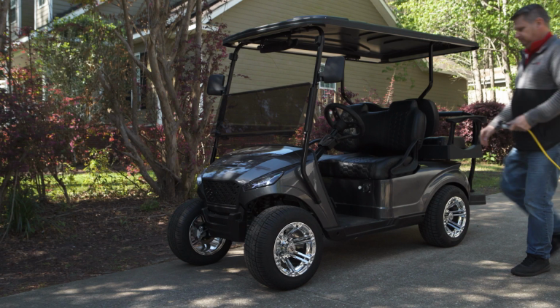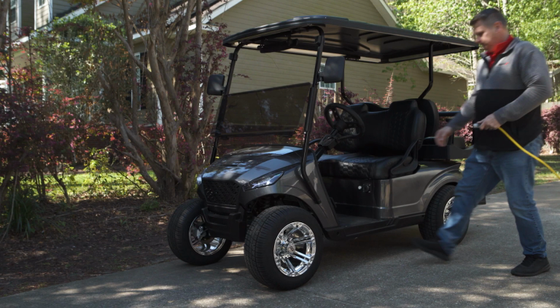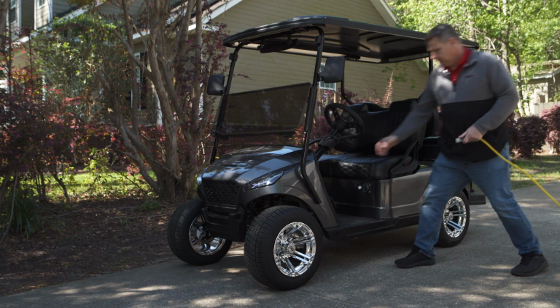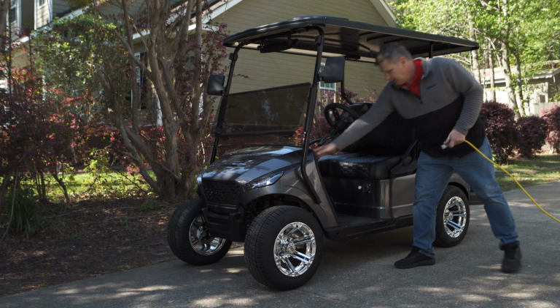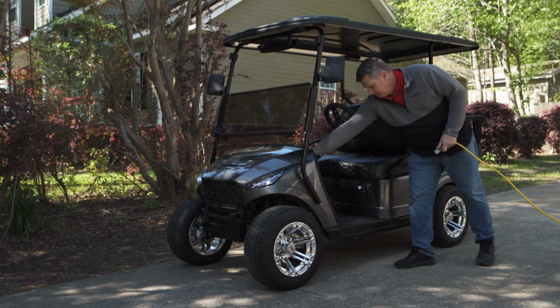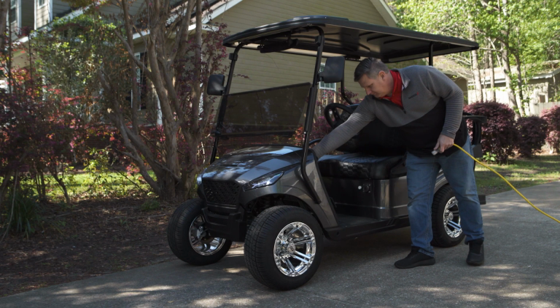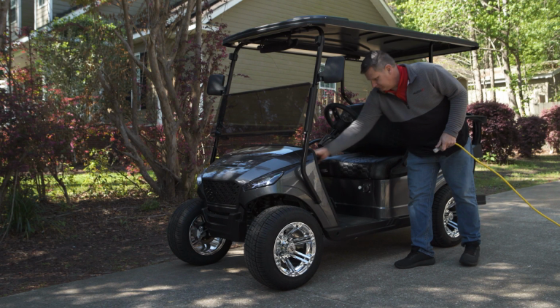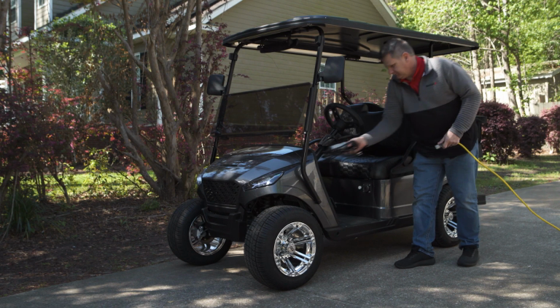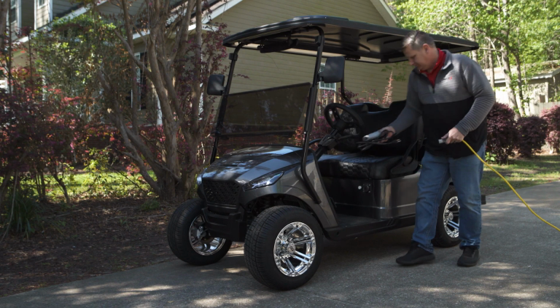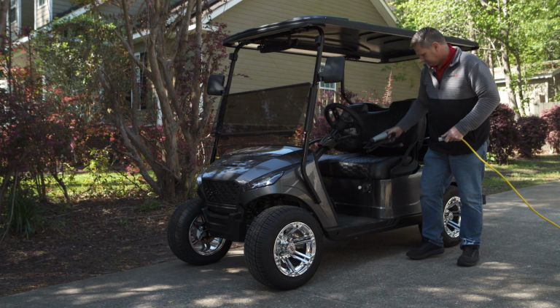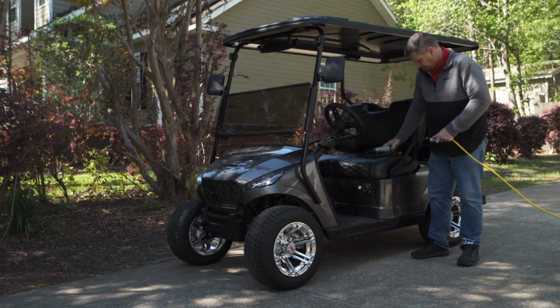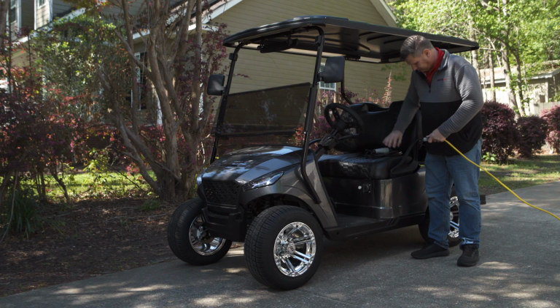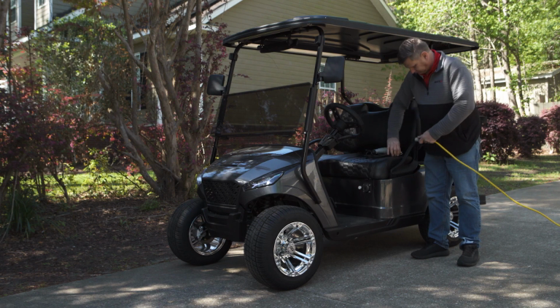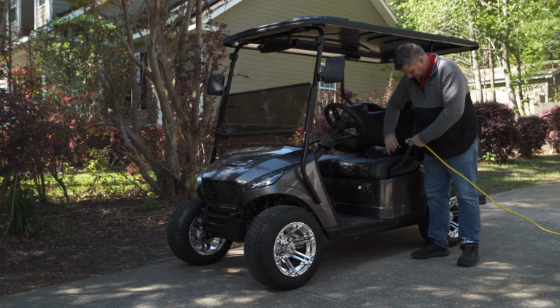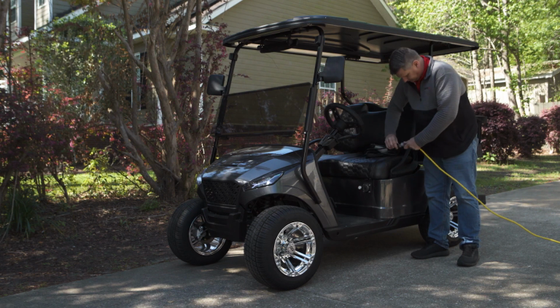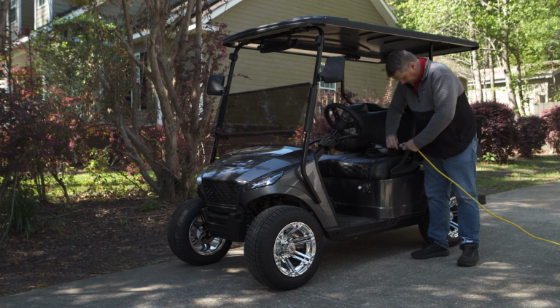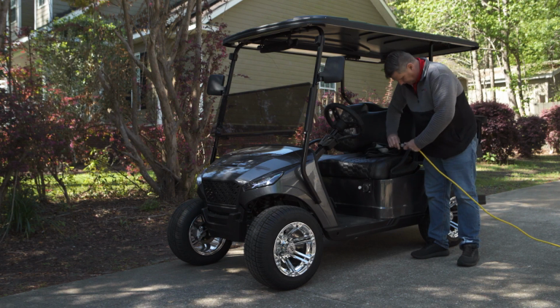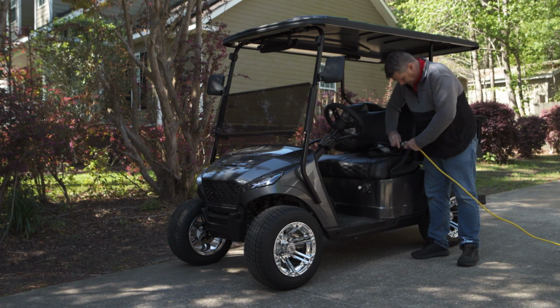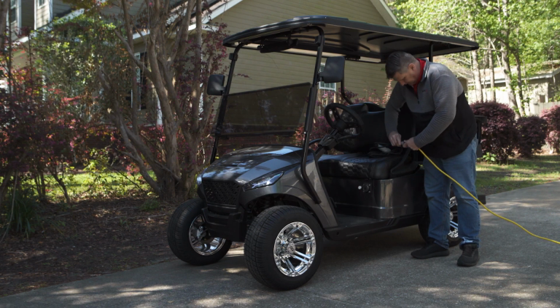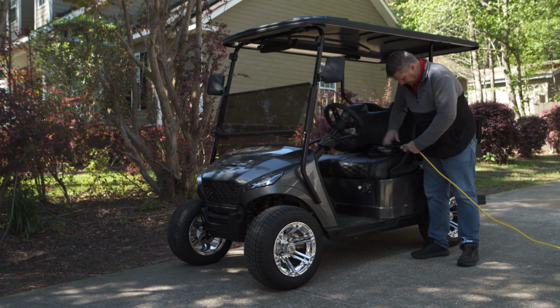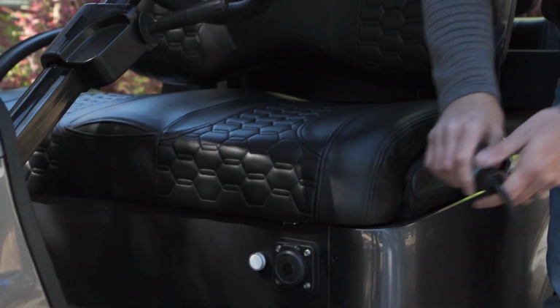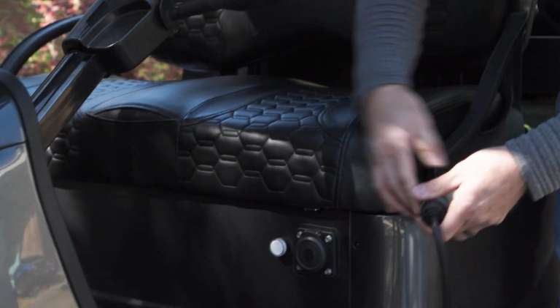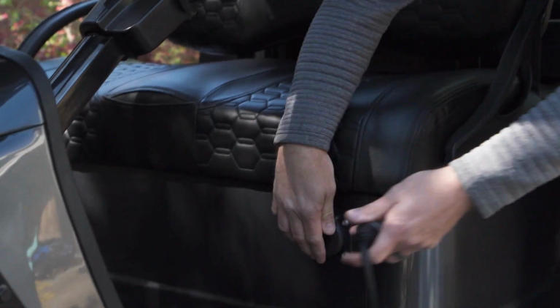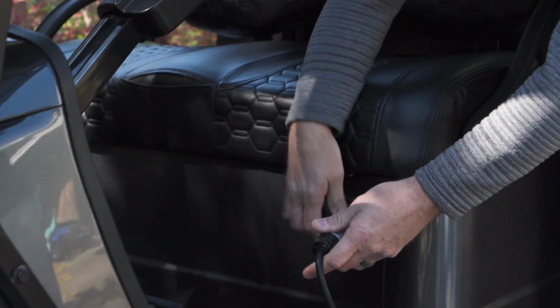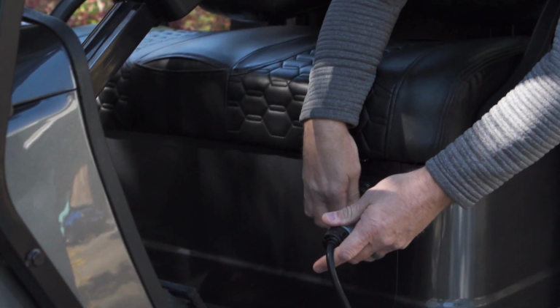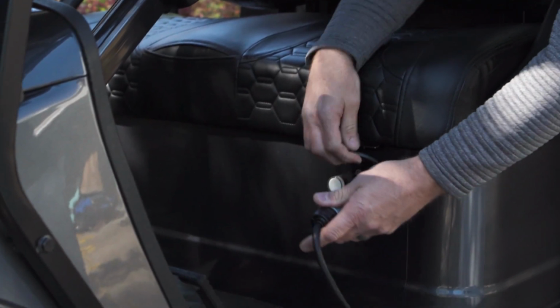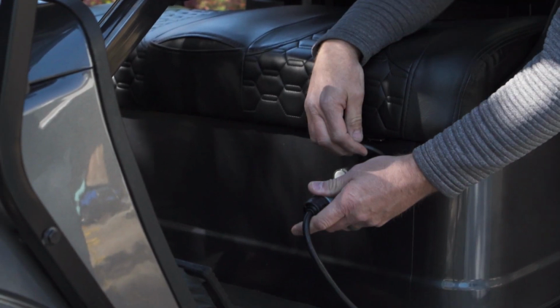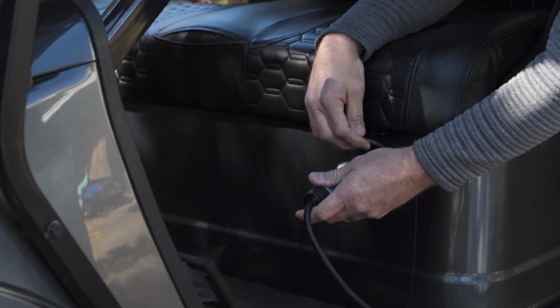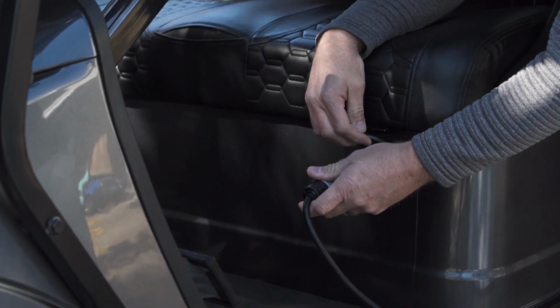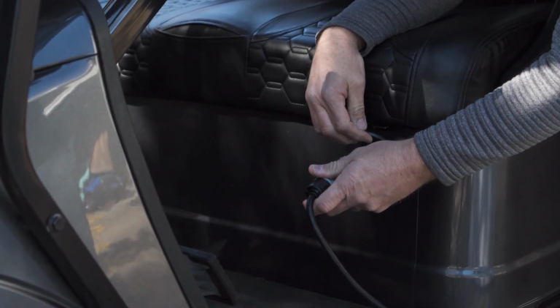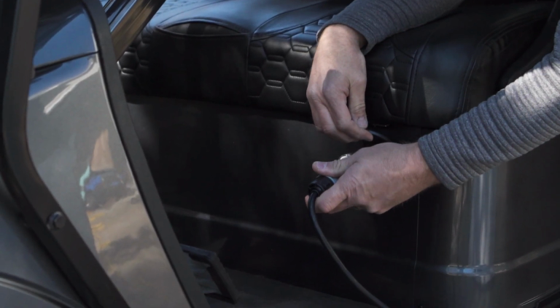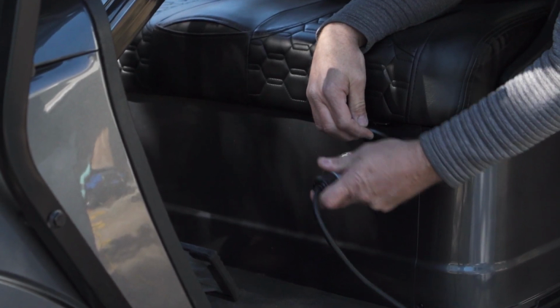You should never charge your lead acid batteries in an enclosed space. Please charge your golf cart in your driveway or leave your garage door open.